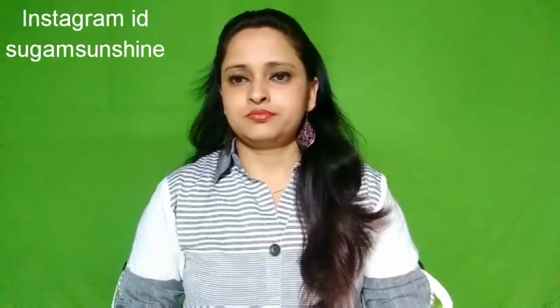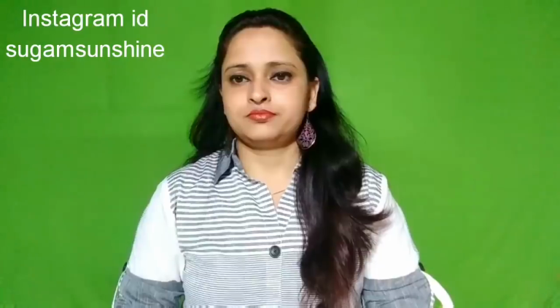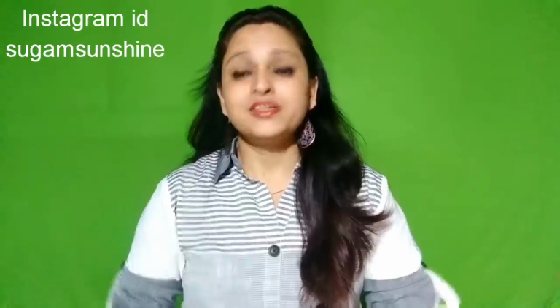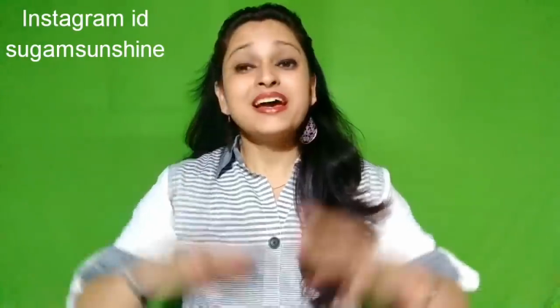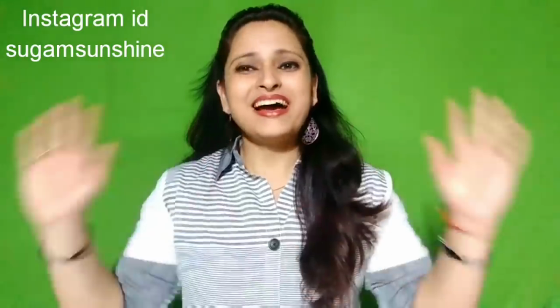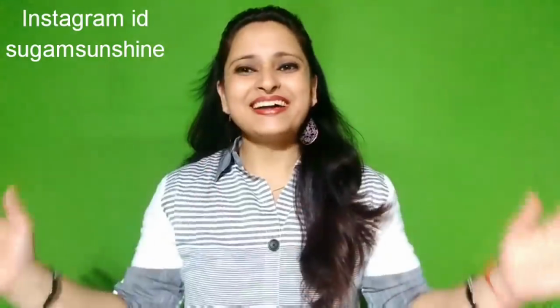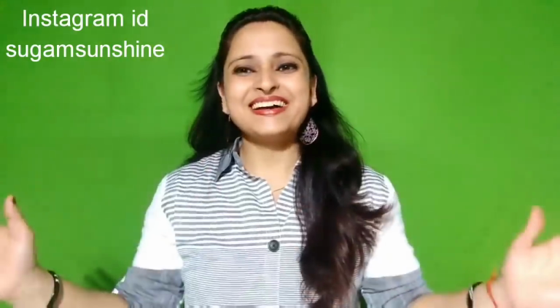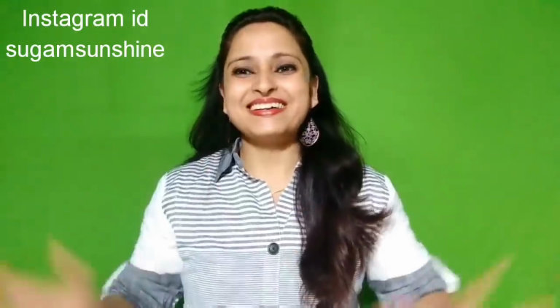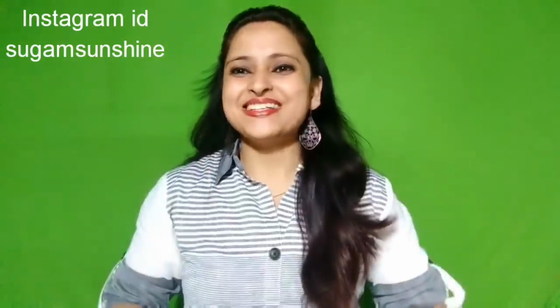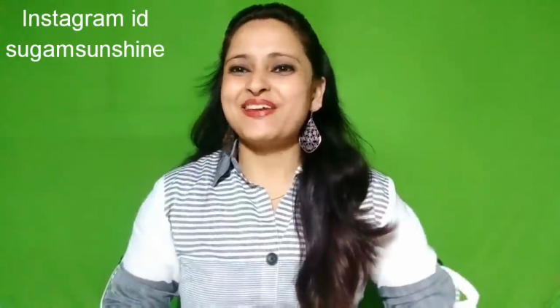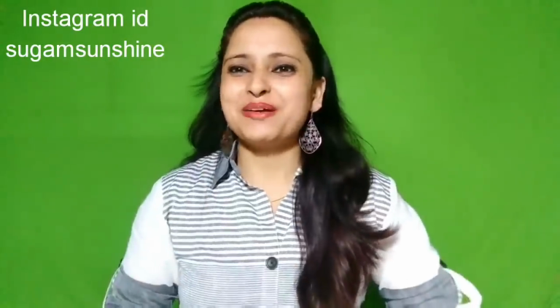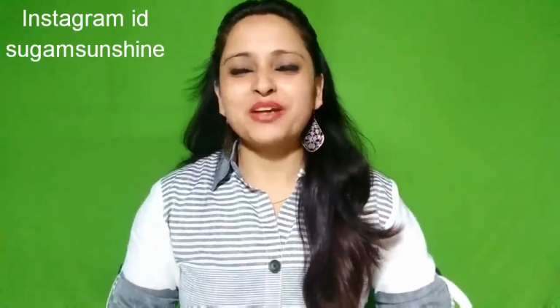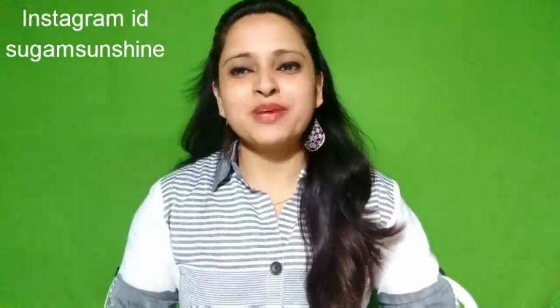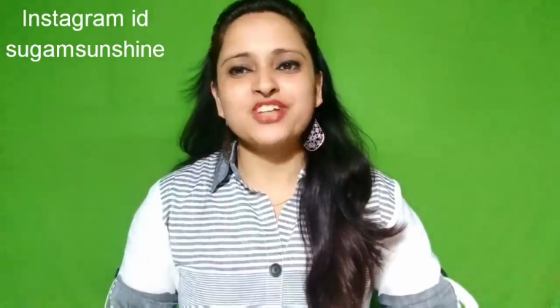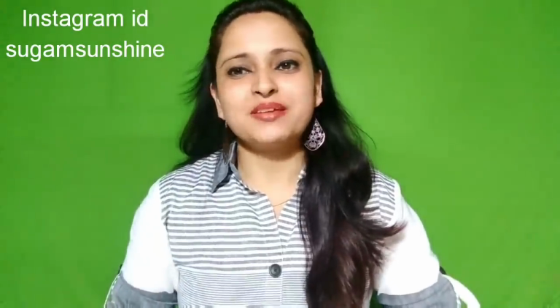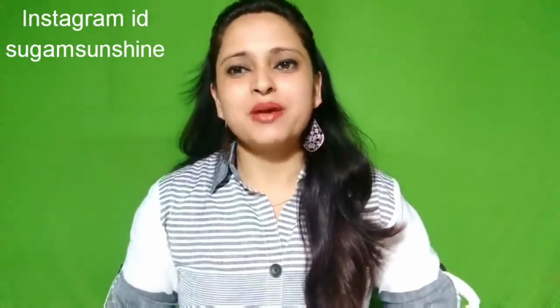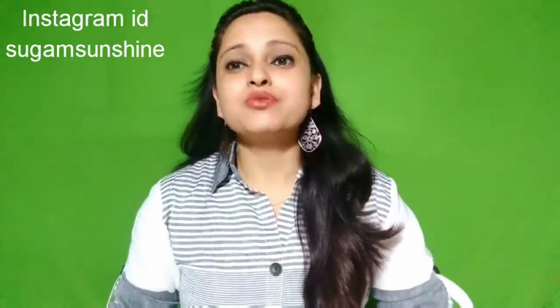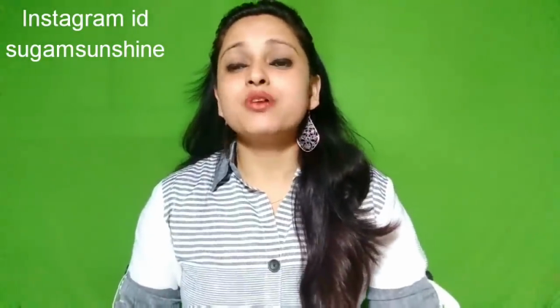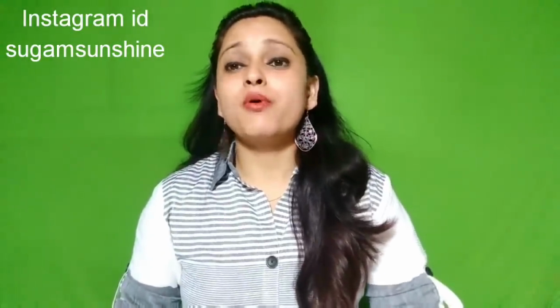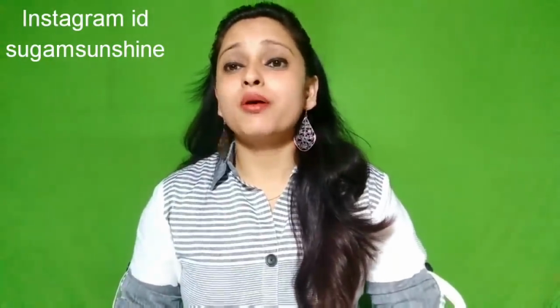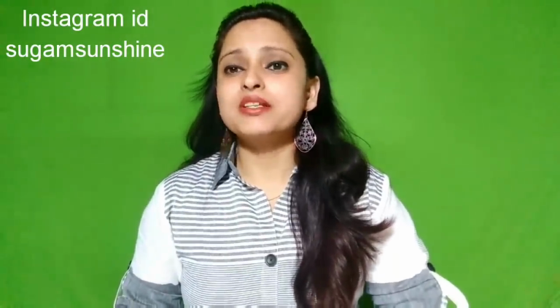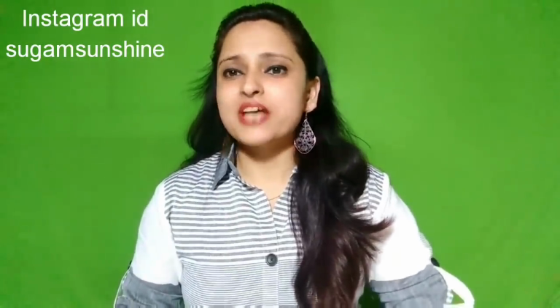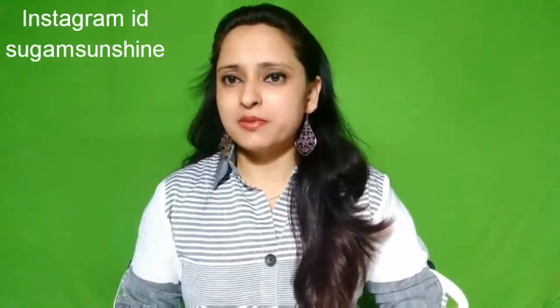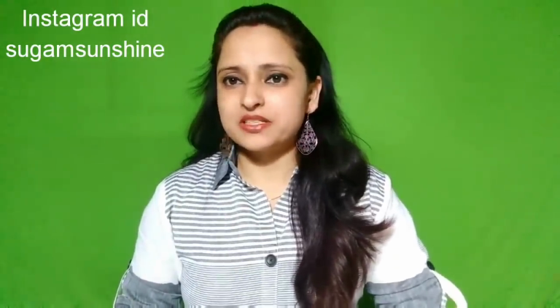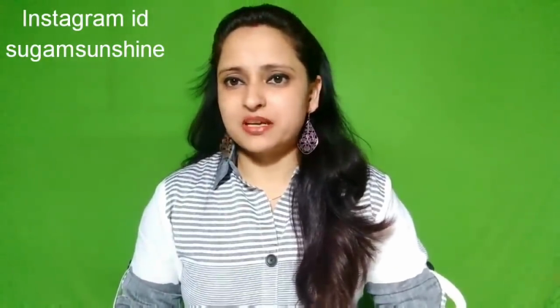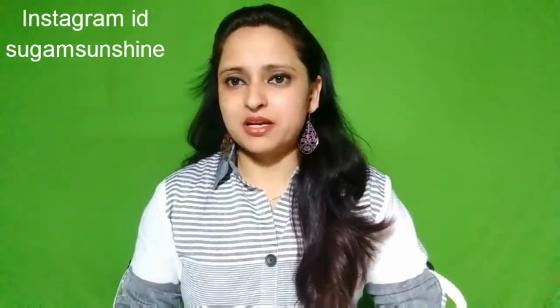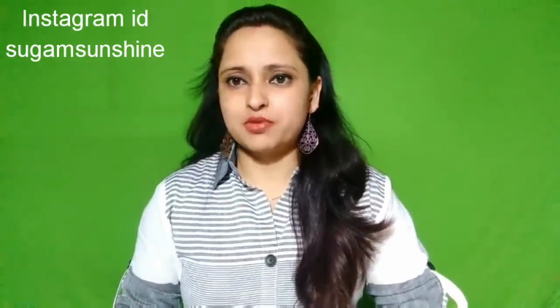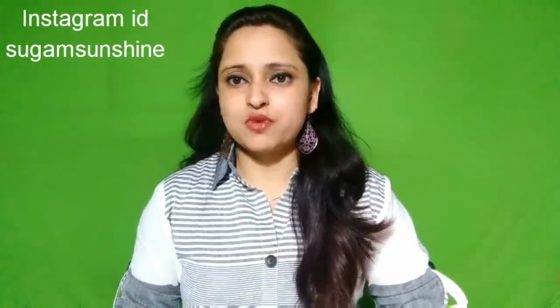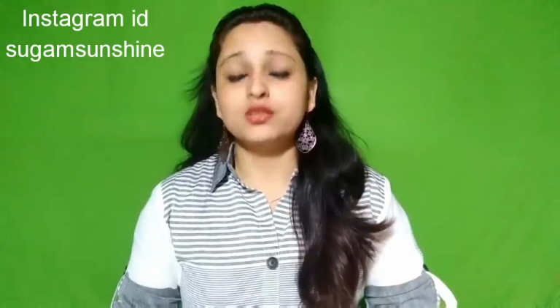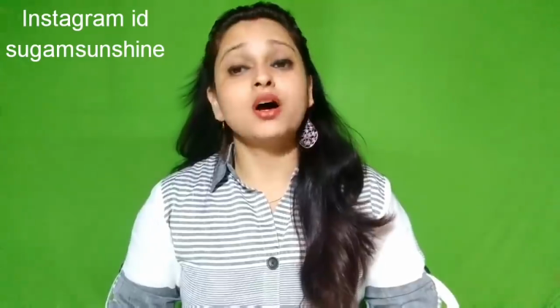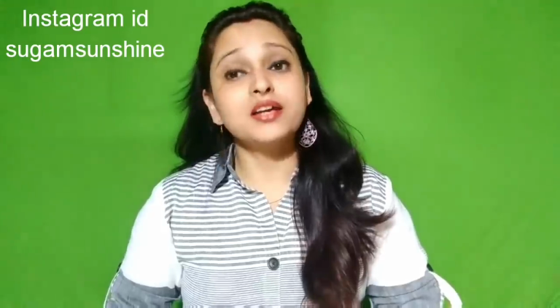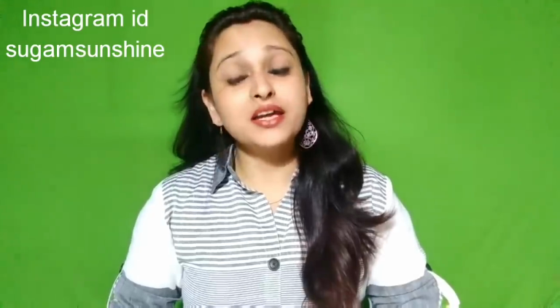Hi guys! Welcome back to my channel. I am Suga Mohan. Welcome back to my channel.